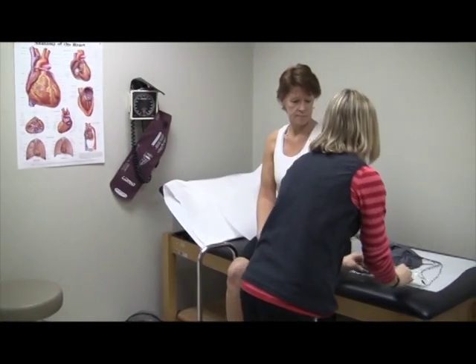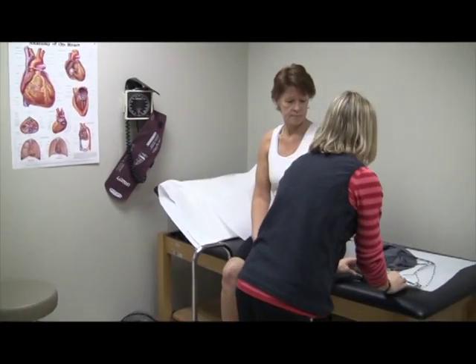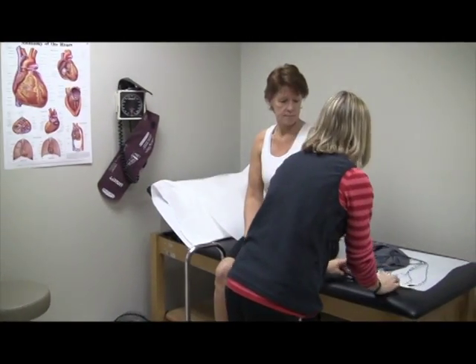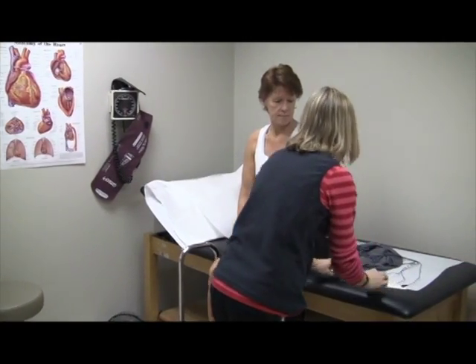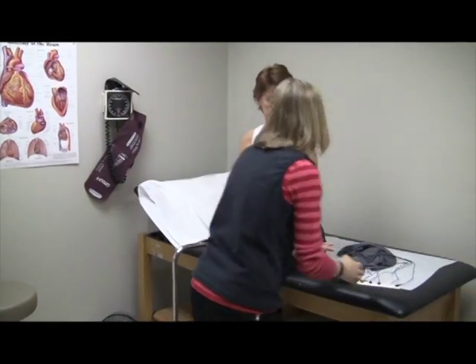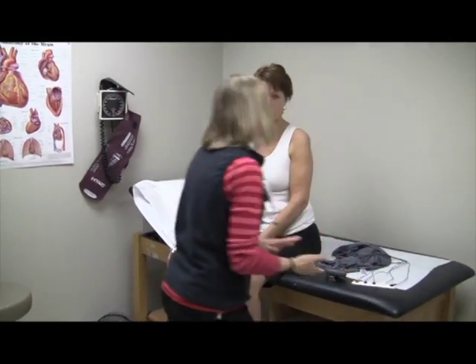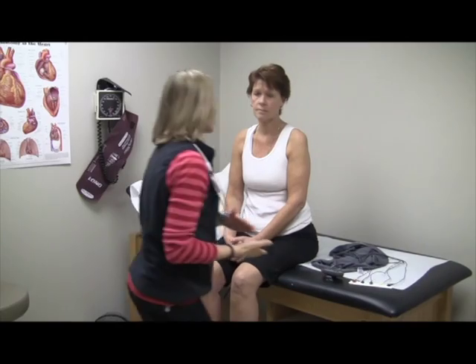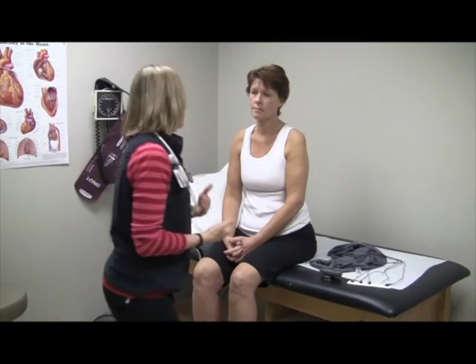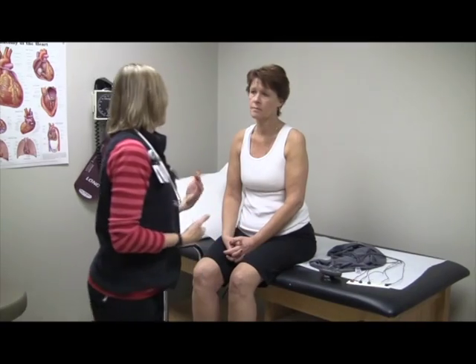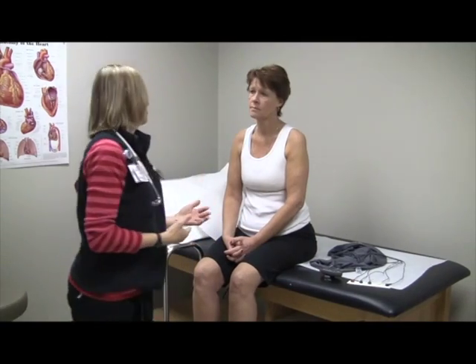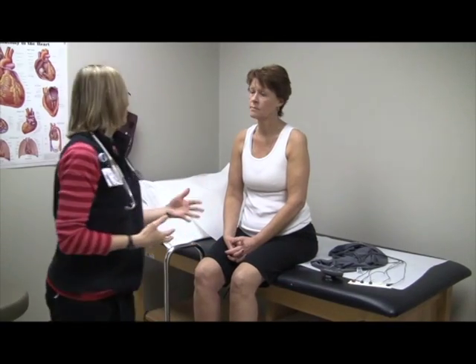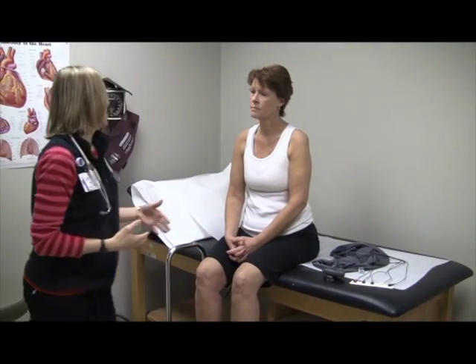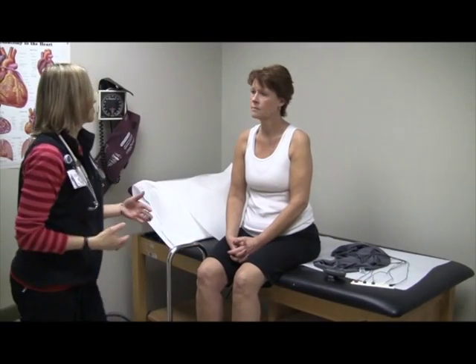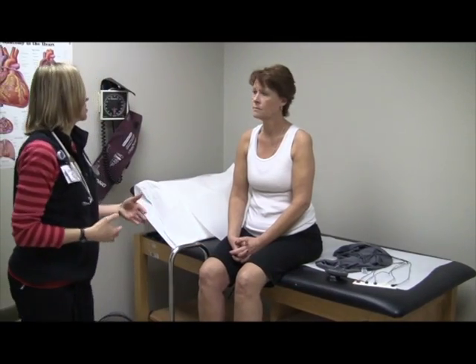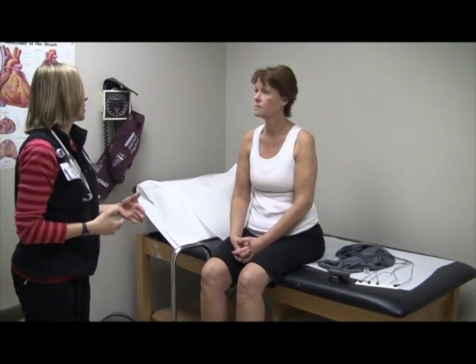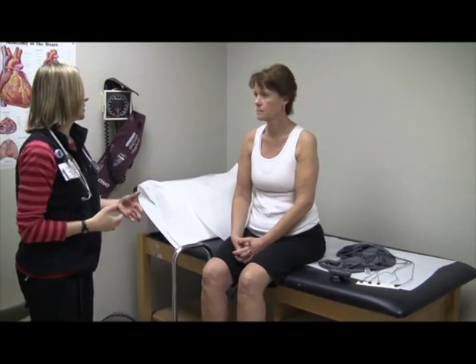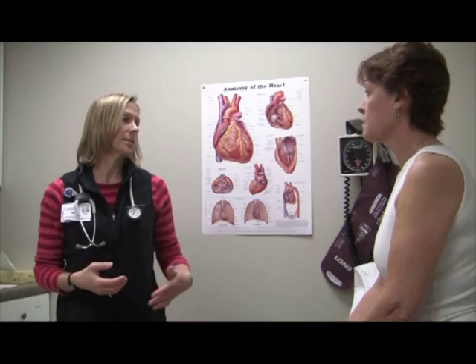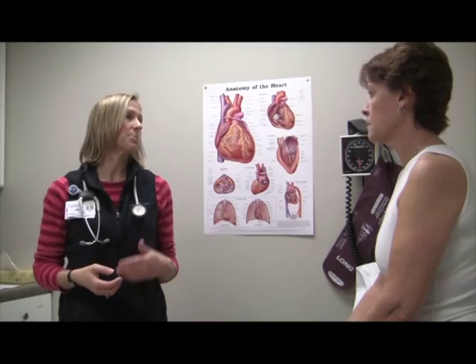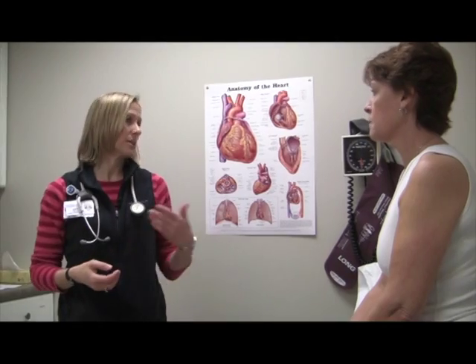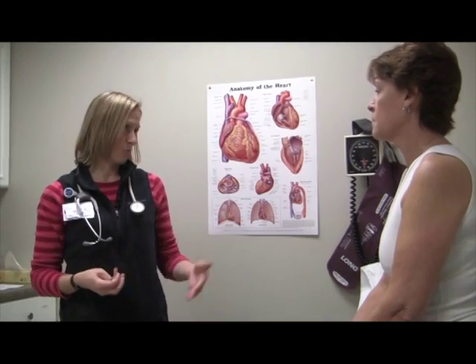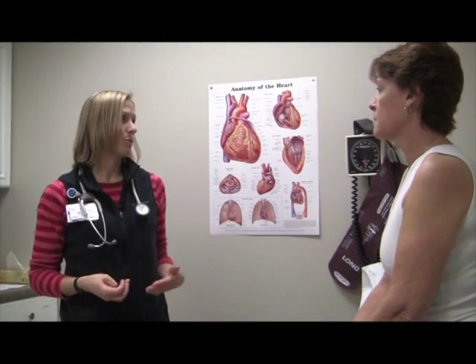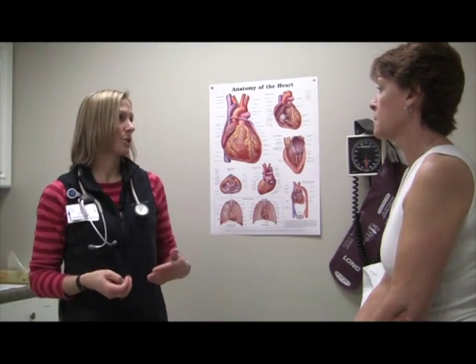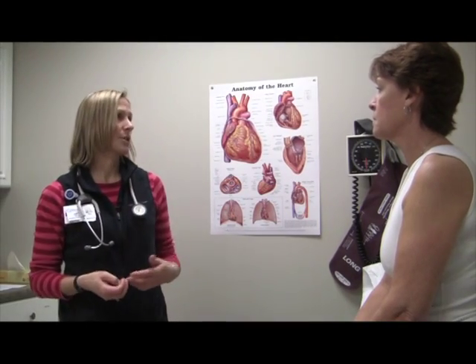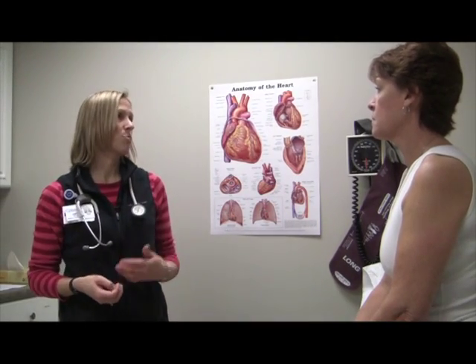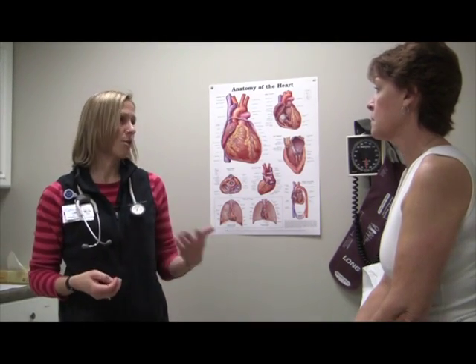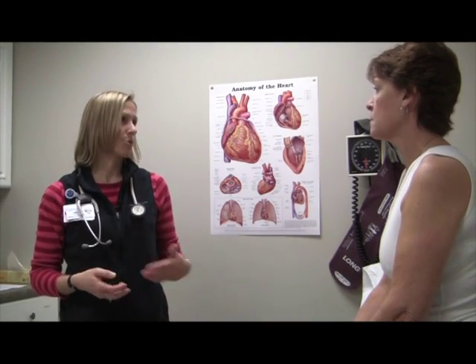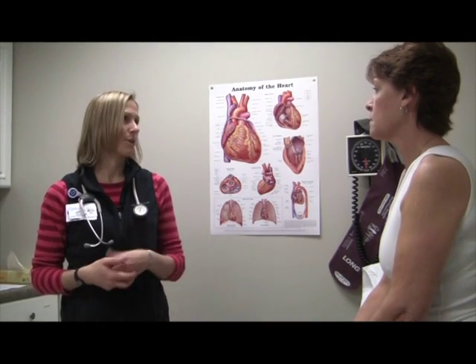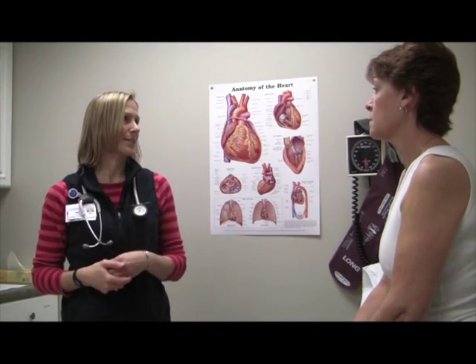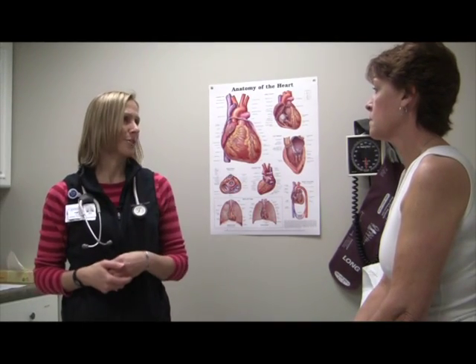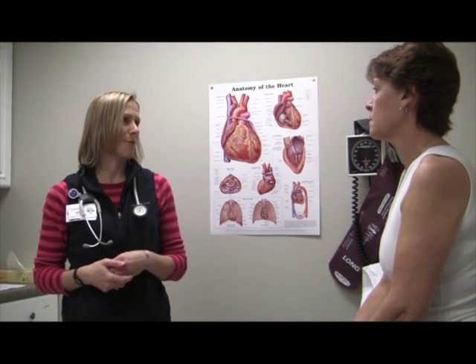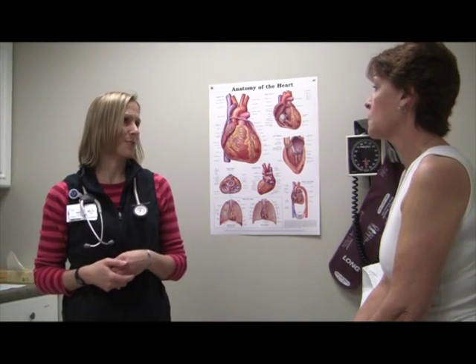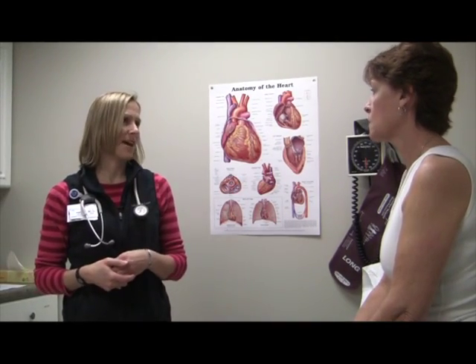You're not going to be able to take a shower for the 24 hours while you're wearing this, but when you return it tomorrow you can go ahead and take a shower after that.